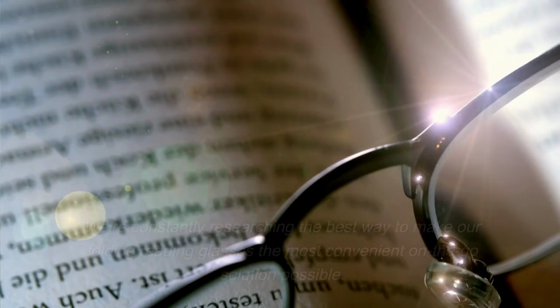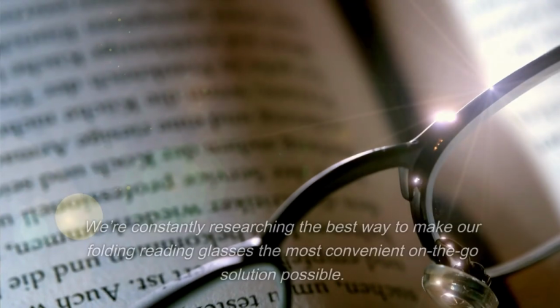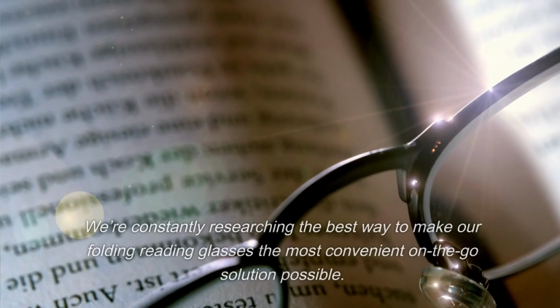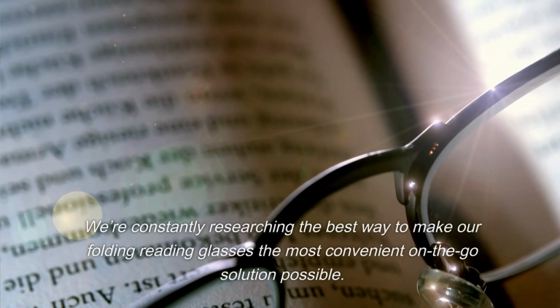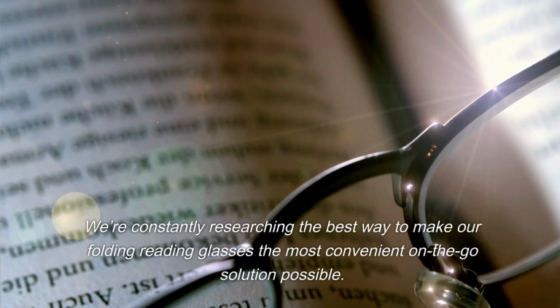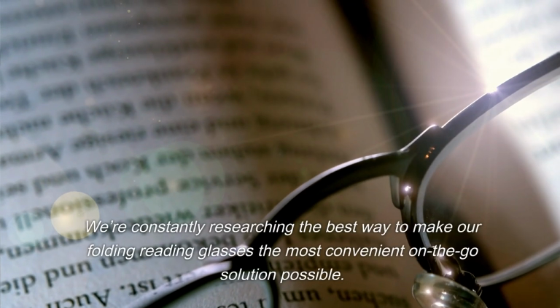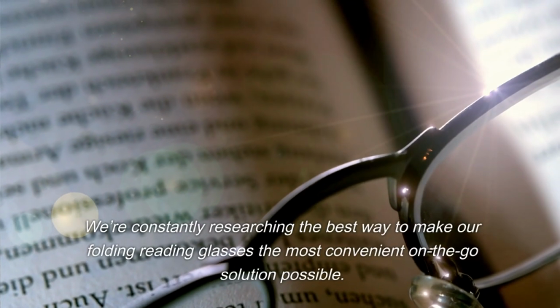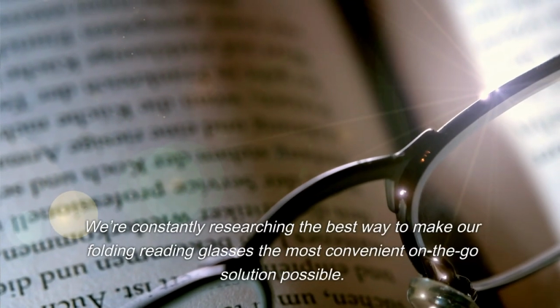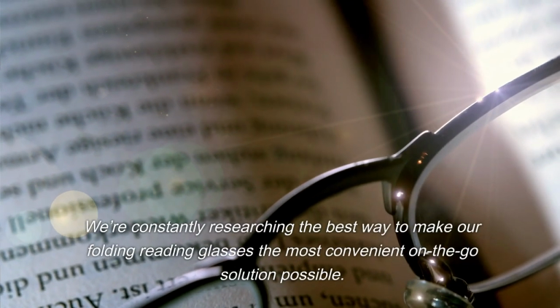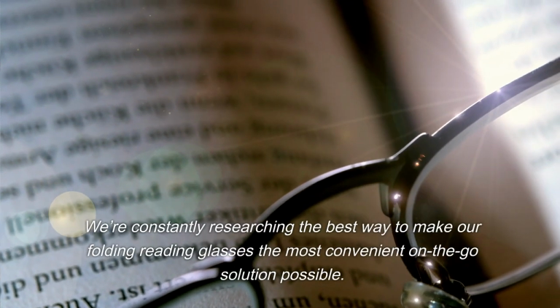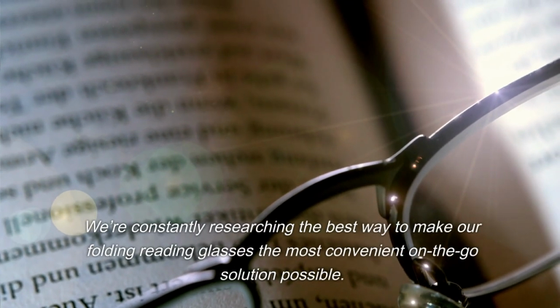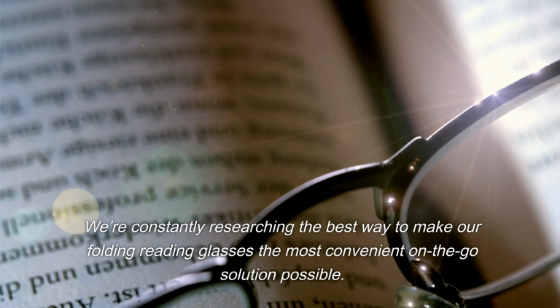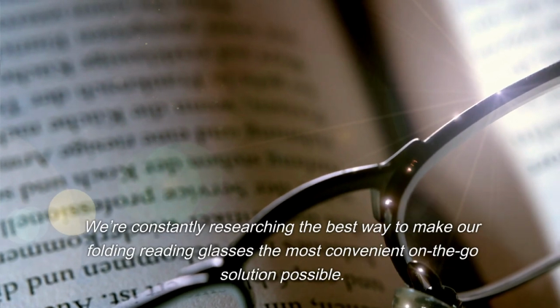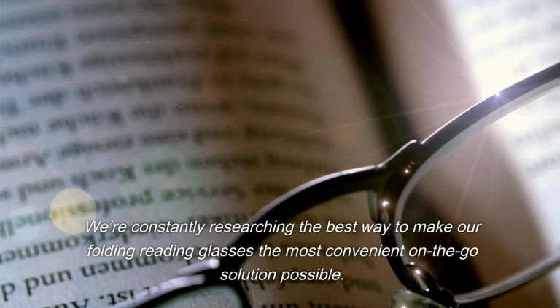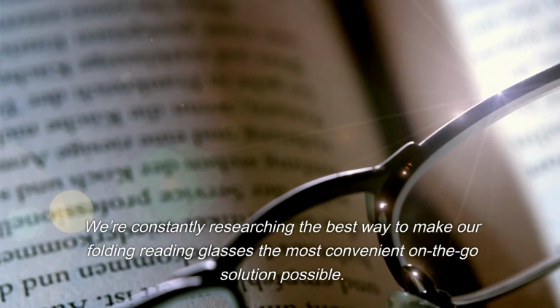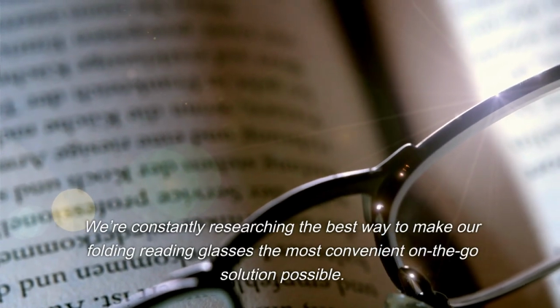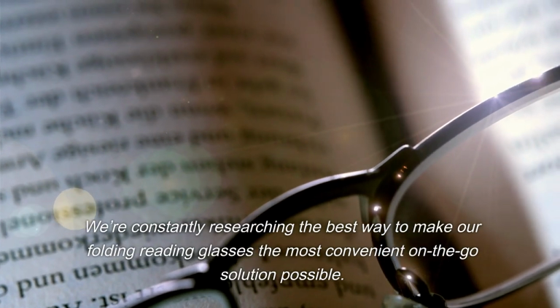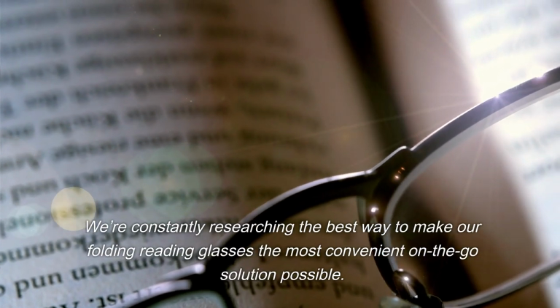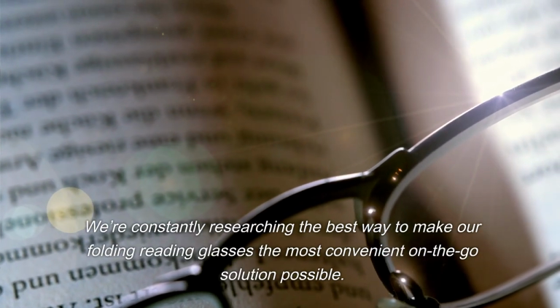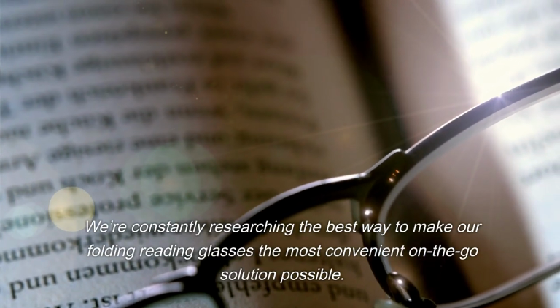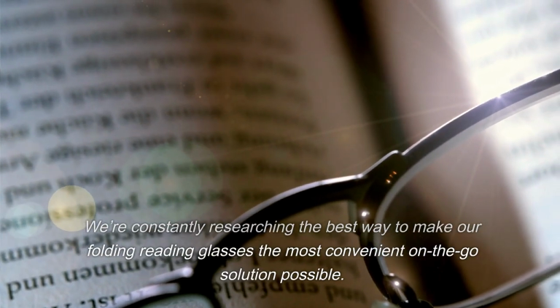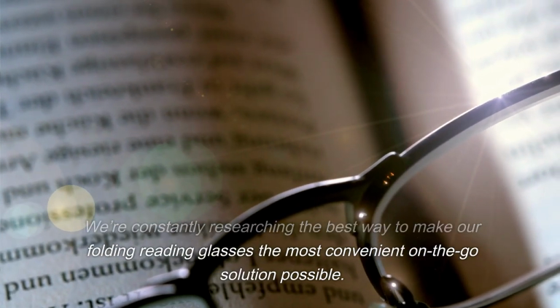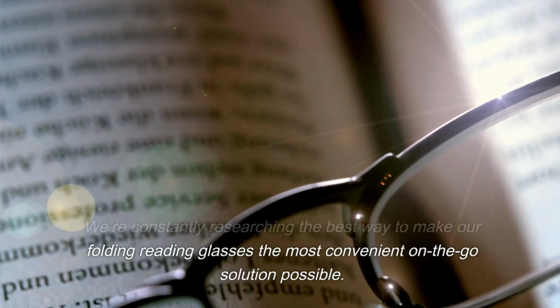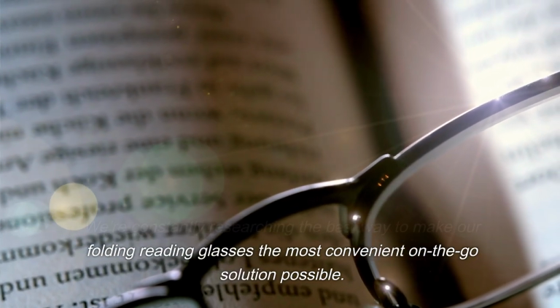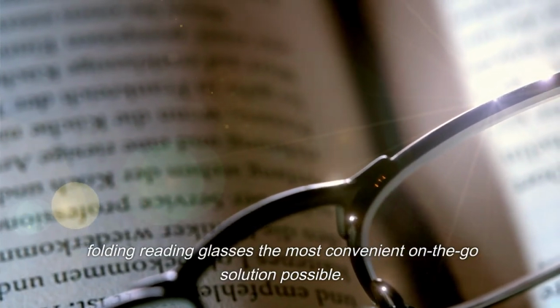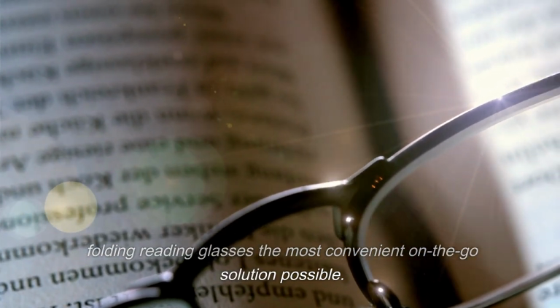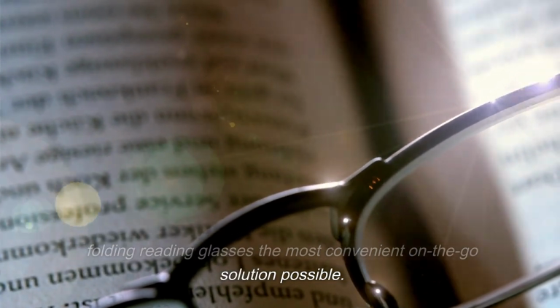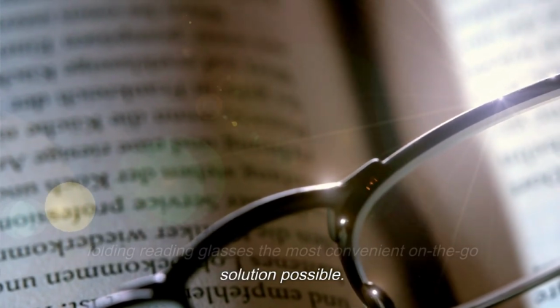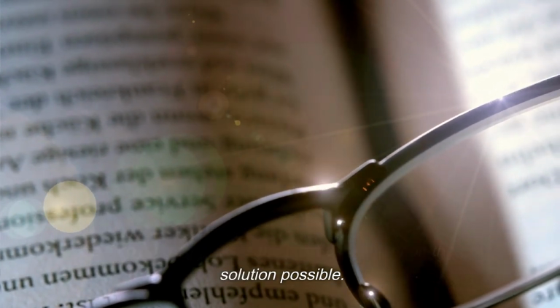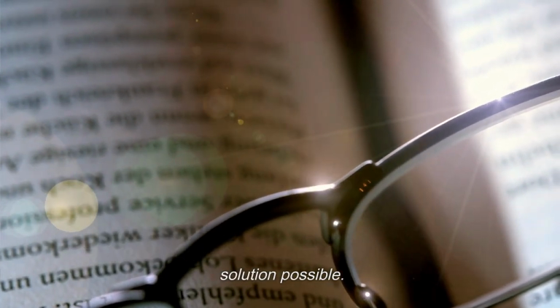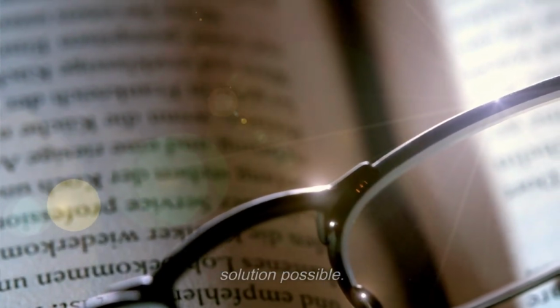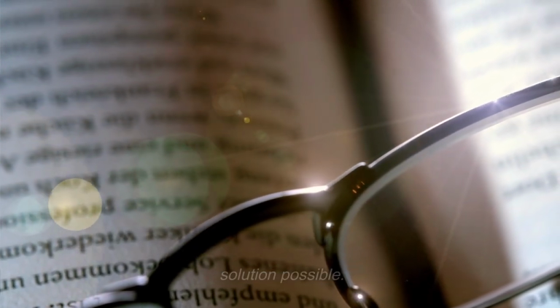We're constantly researching the best way to make our folding reading glasses the most convenient on-the-go solution possible.